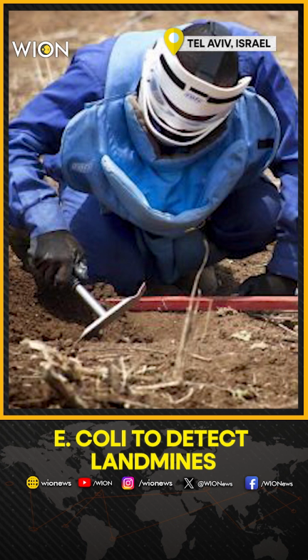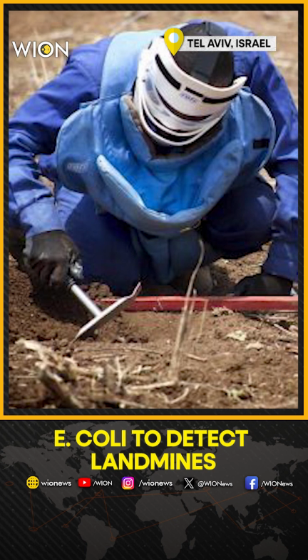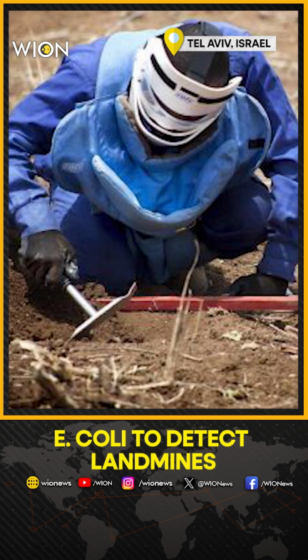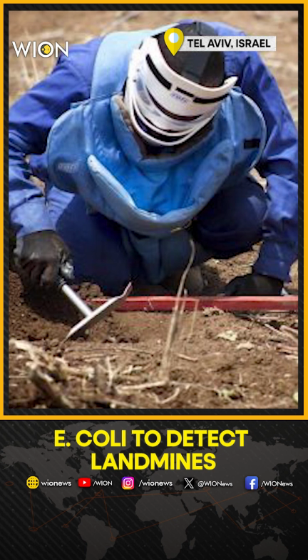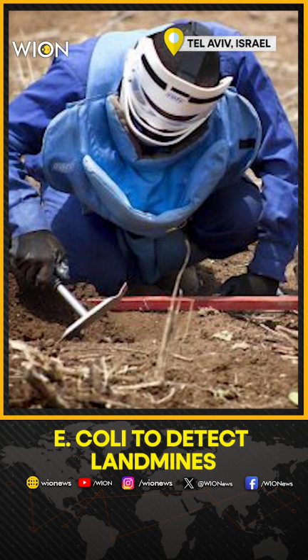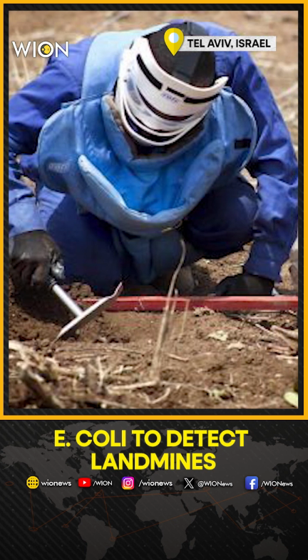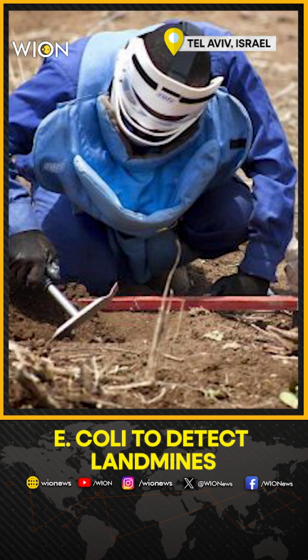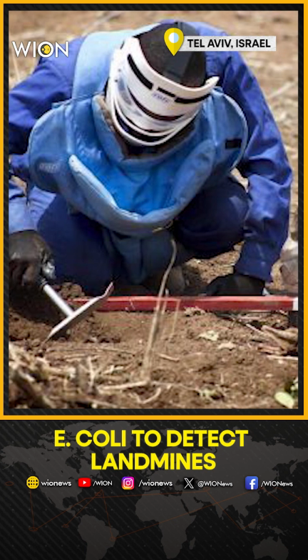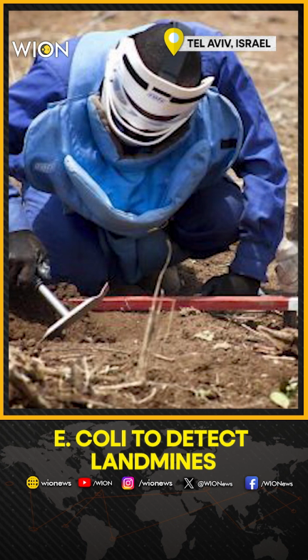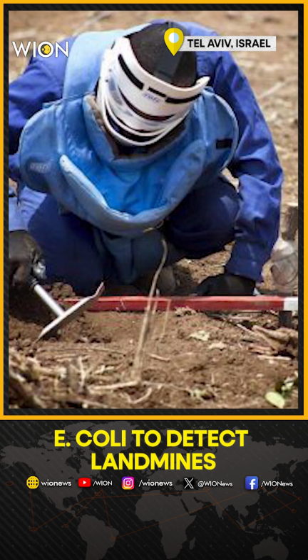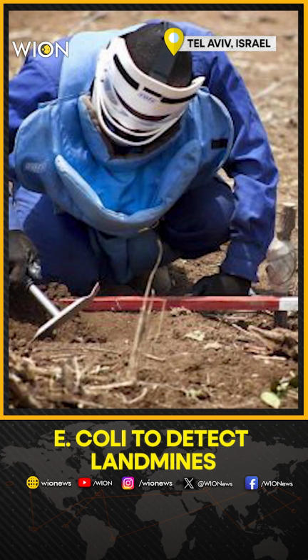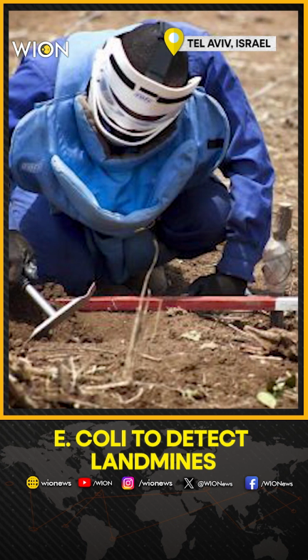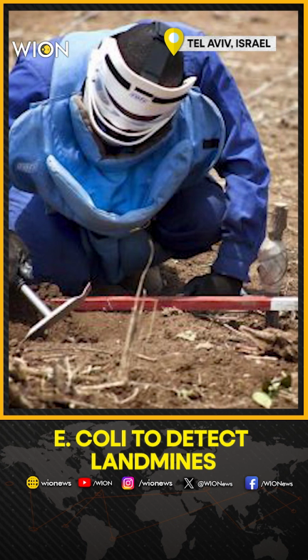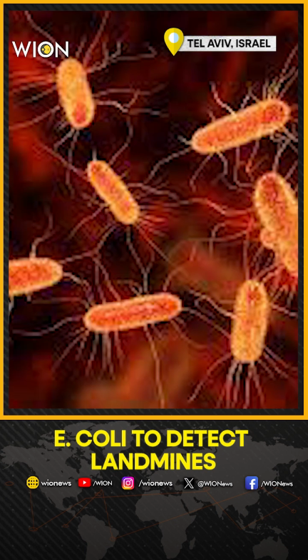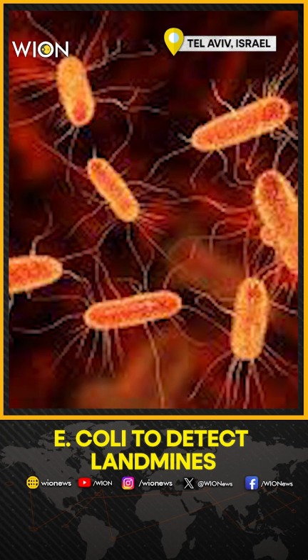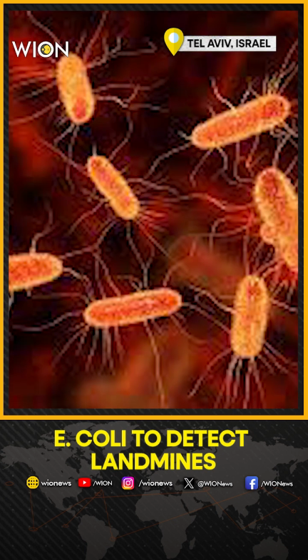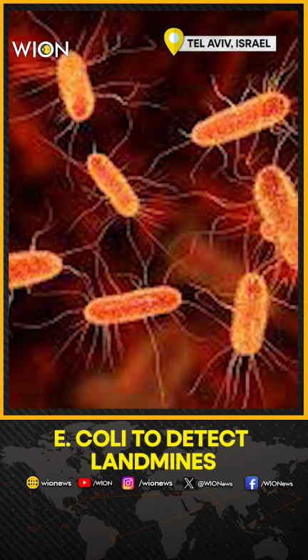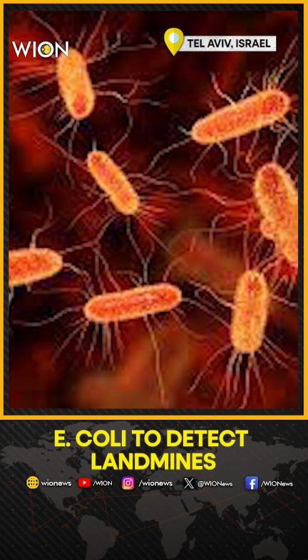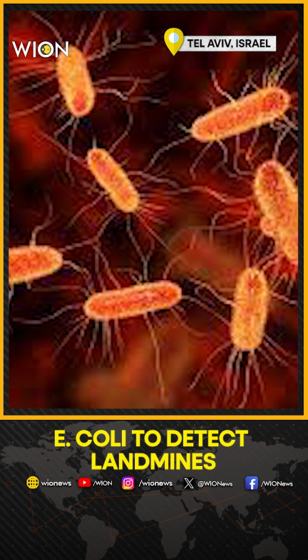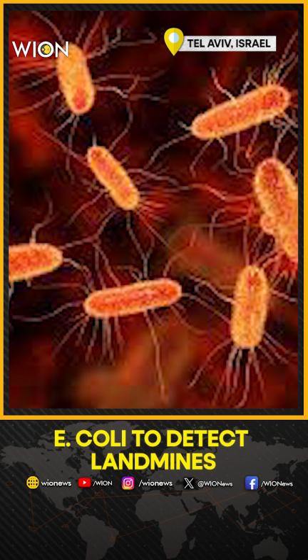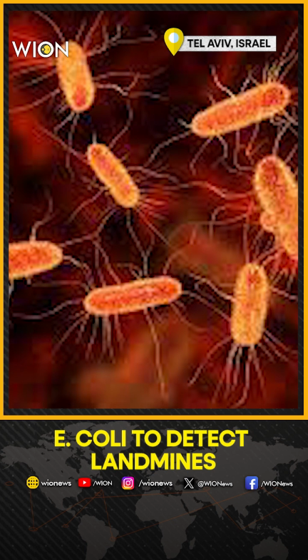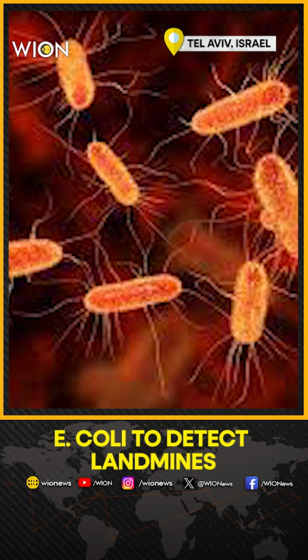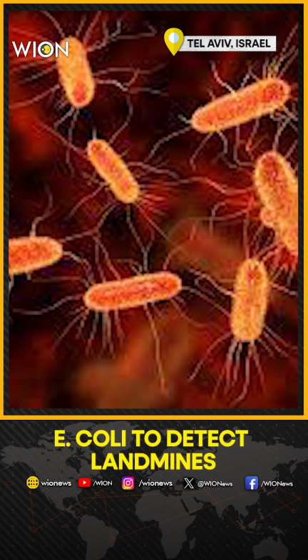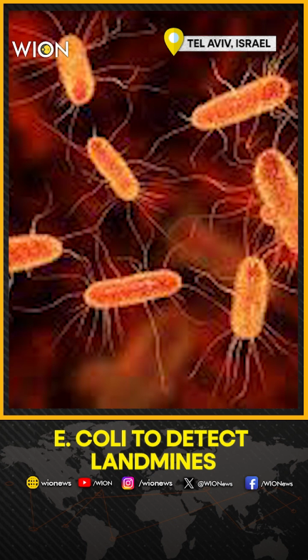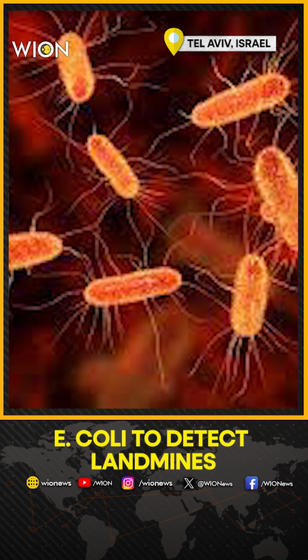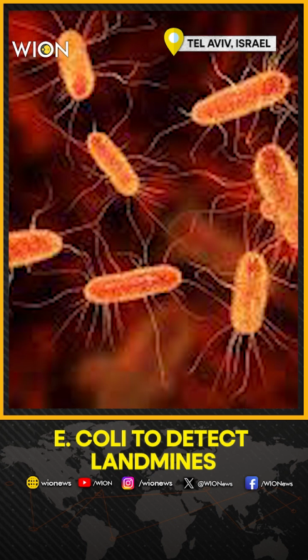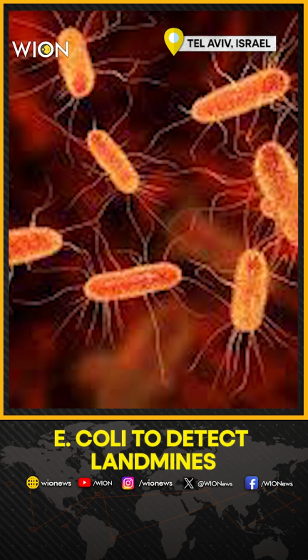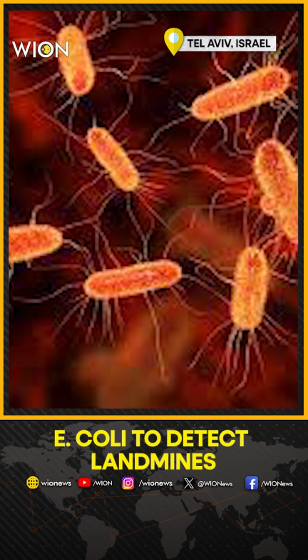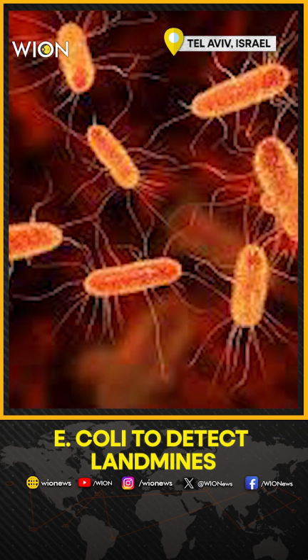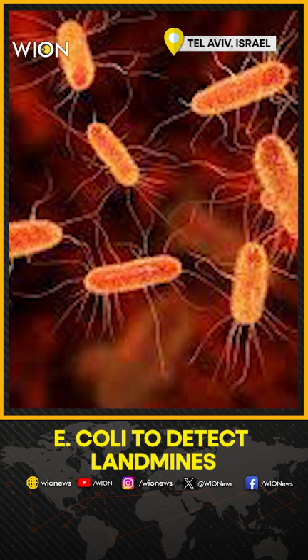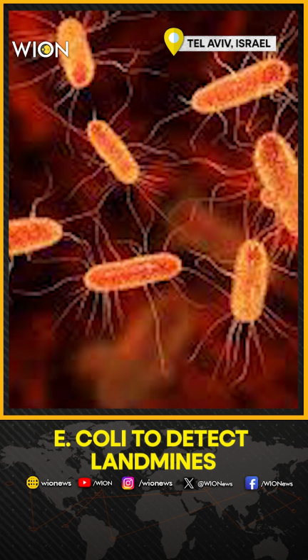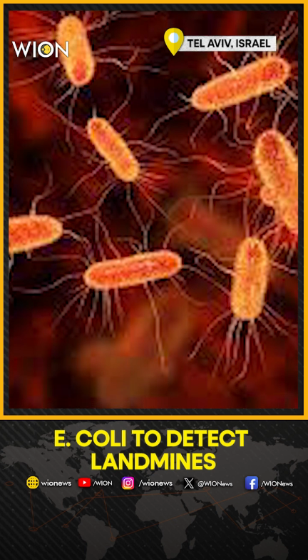A drone then flies overhead, enabling experts to see the luminescent spots showing where the landmines are.